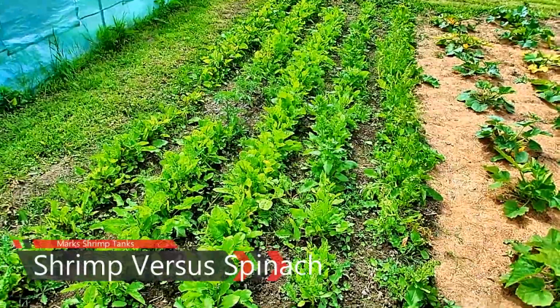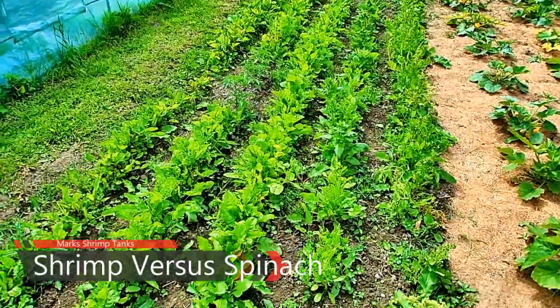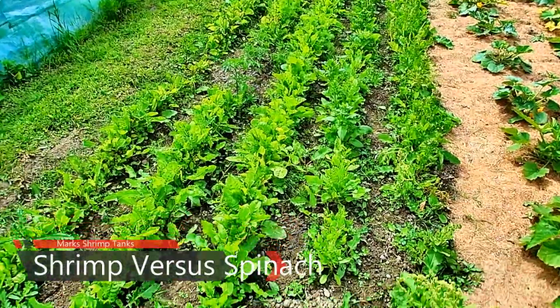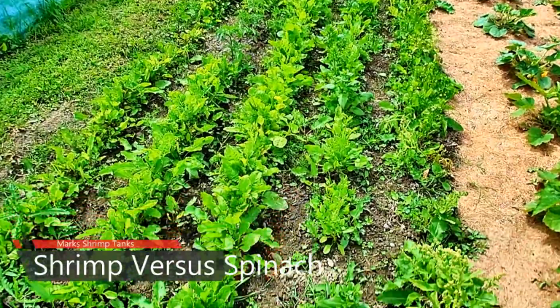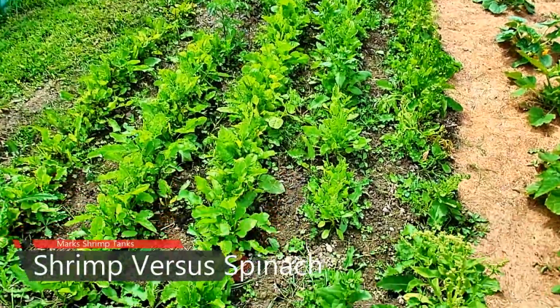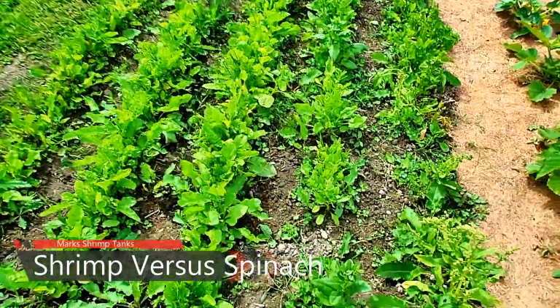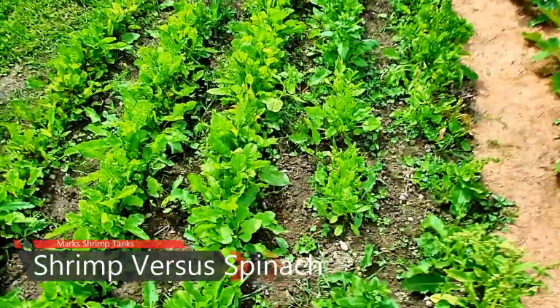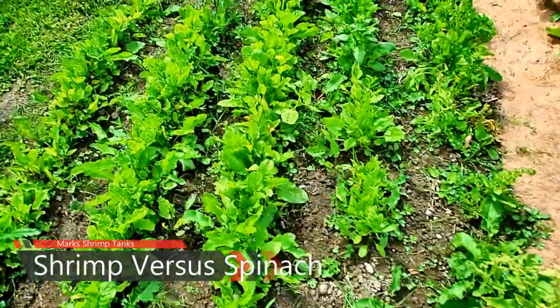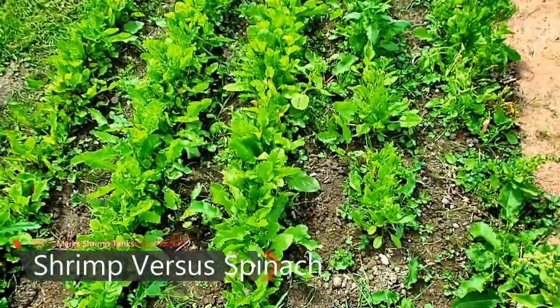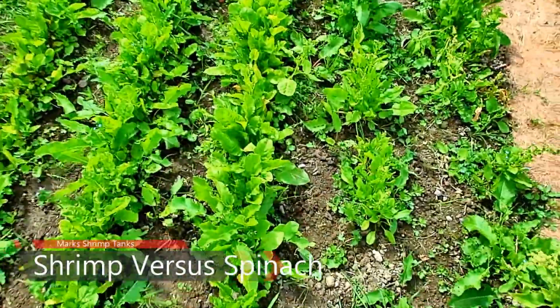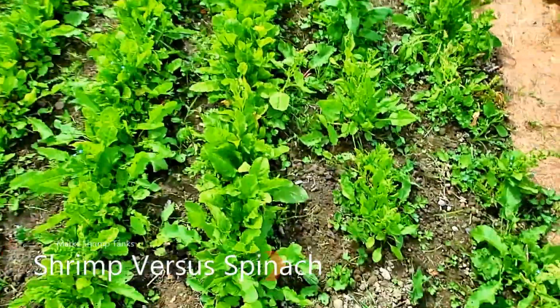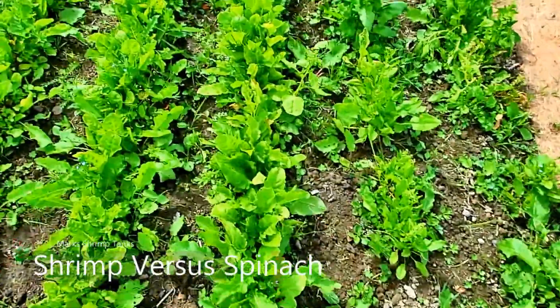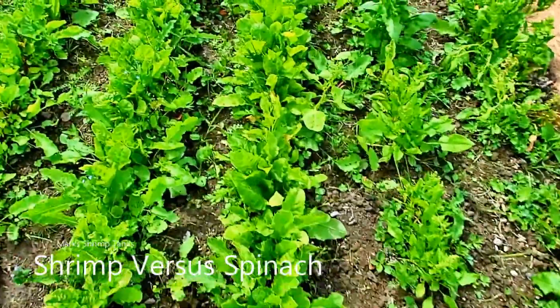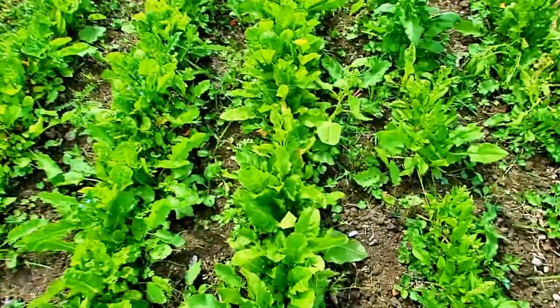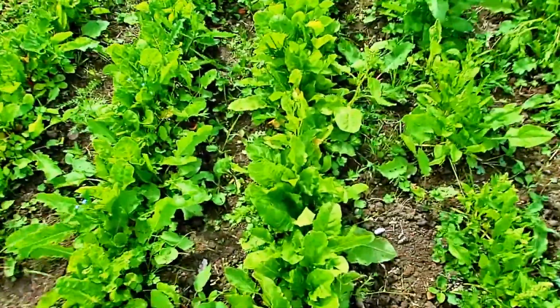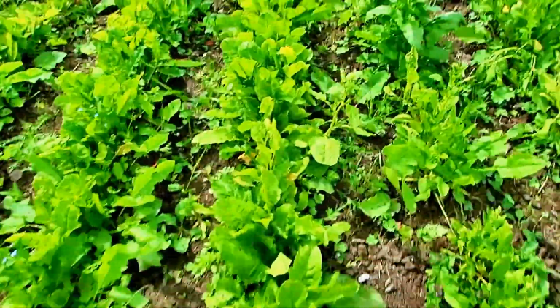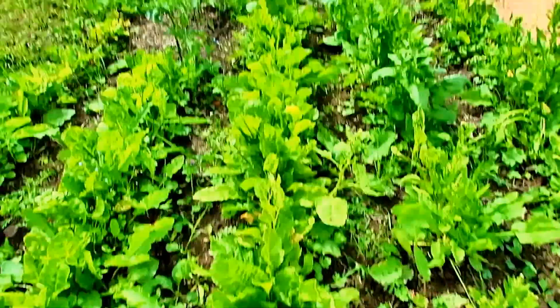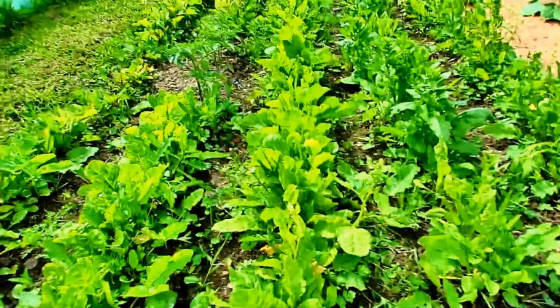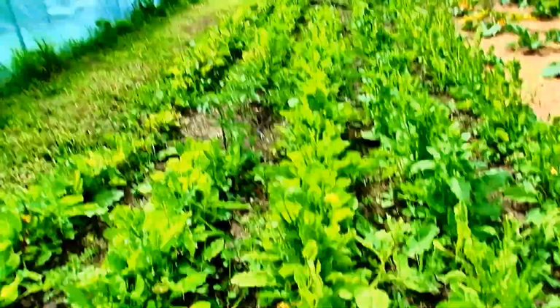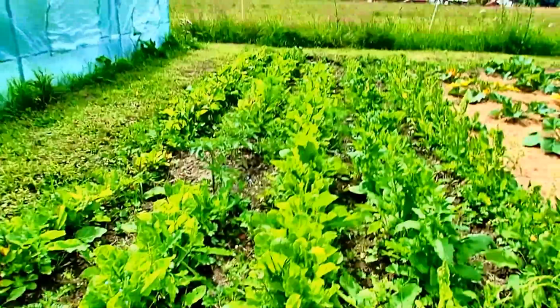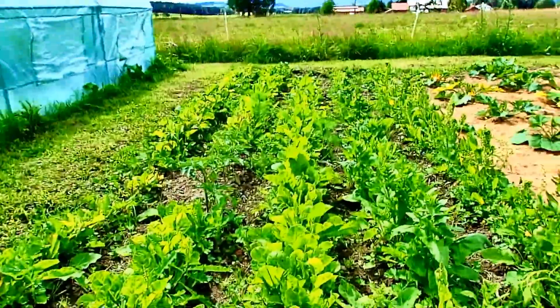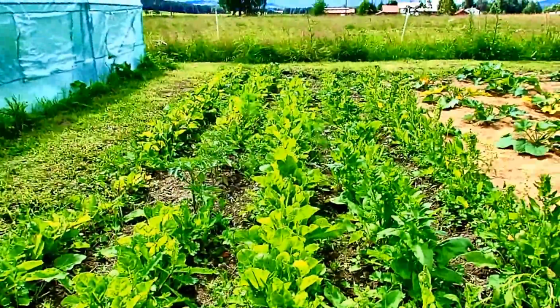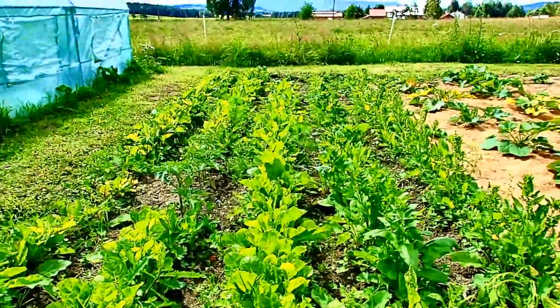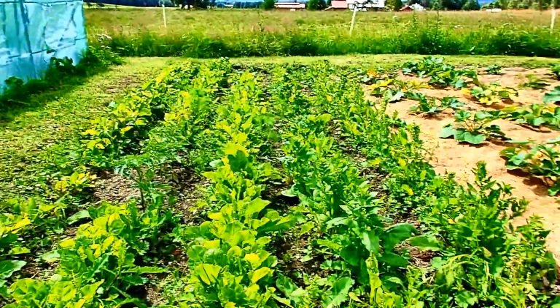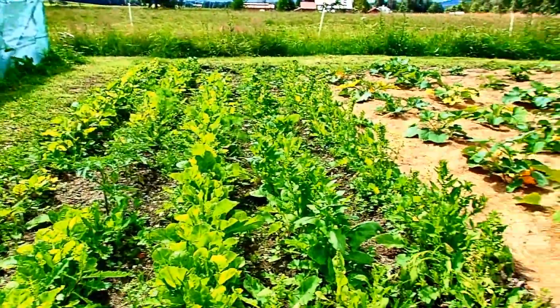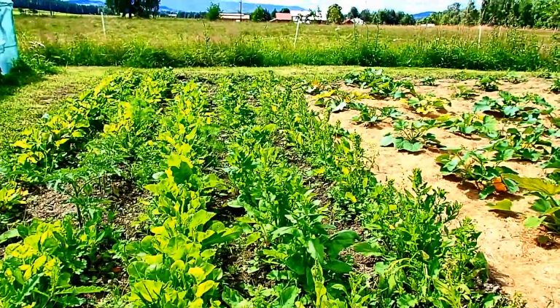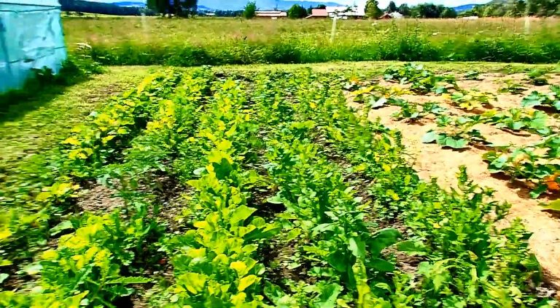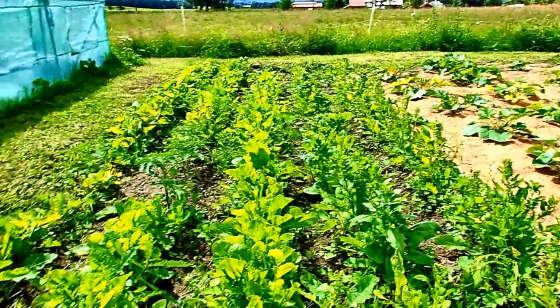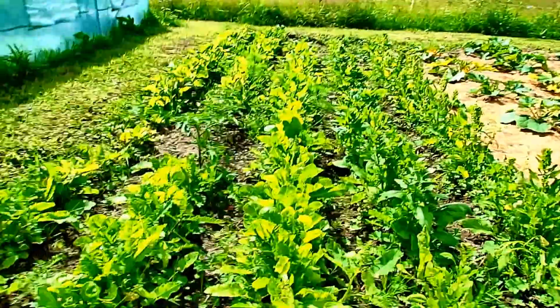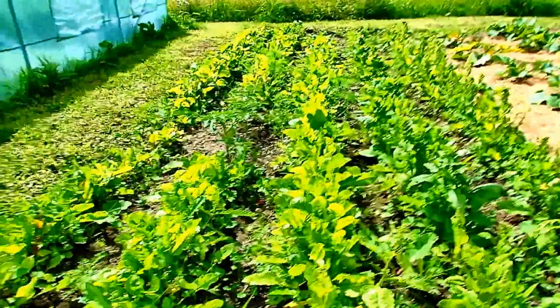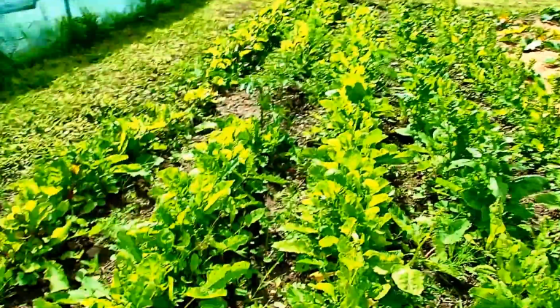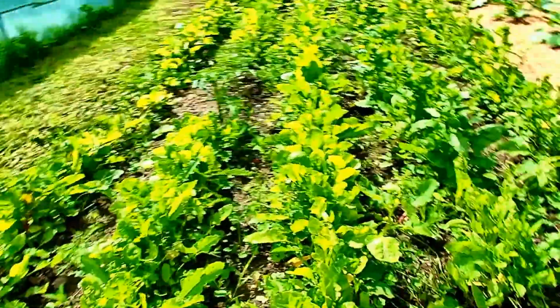So we are going to pick some spinach here. My wife has planted rows and rows and rows of it.